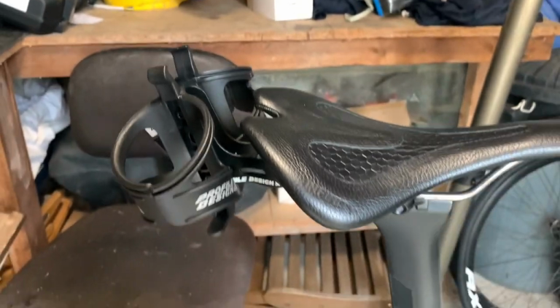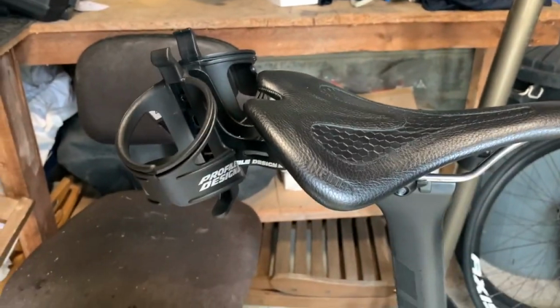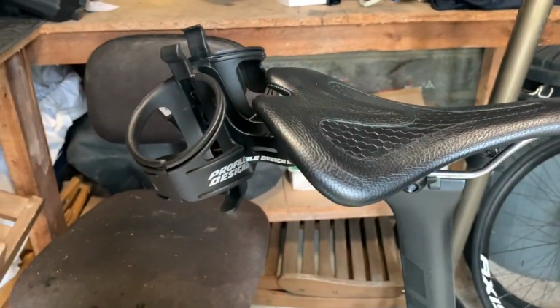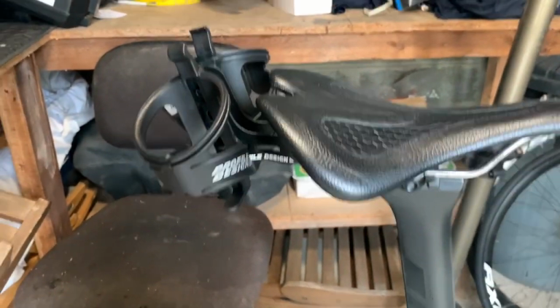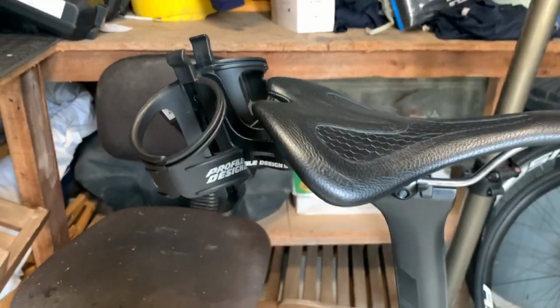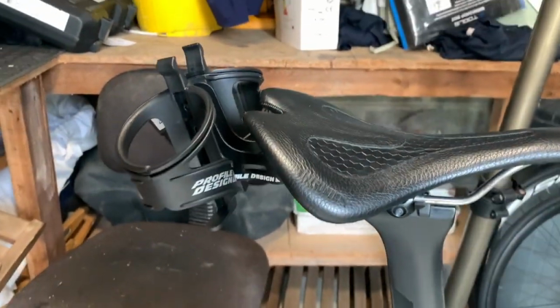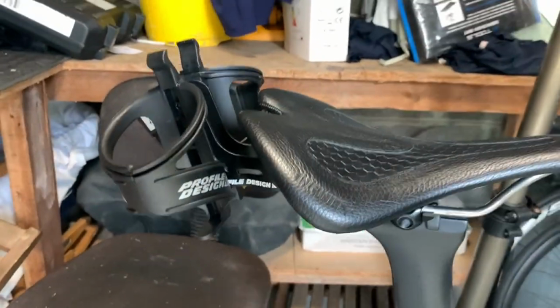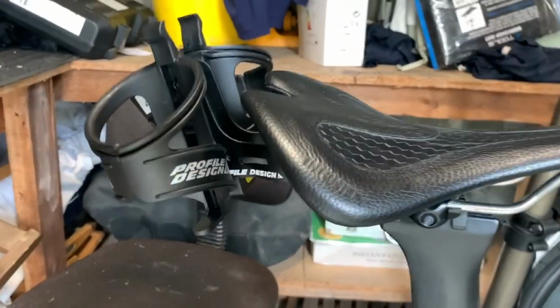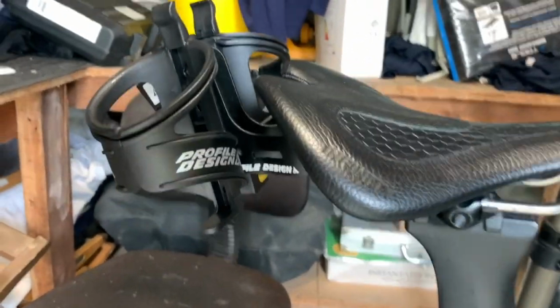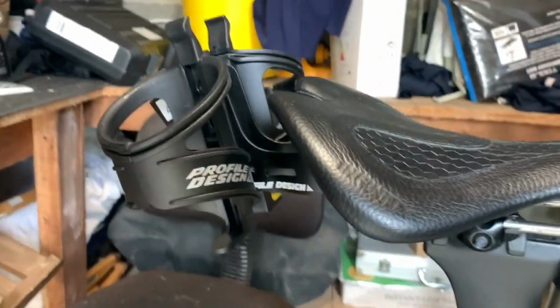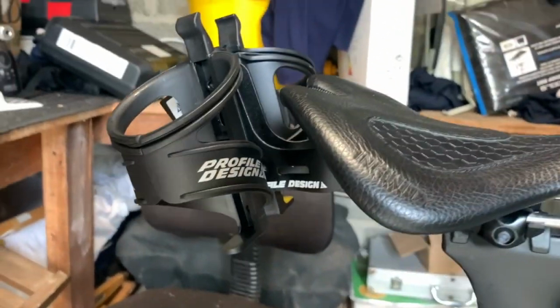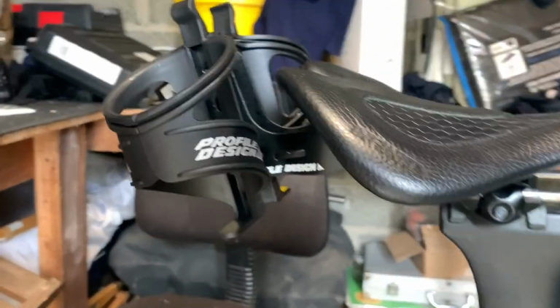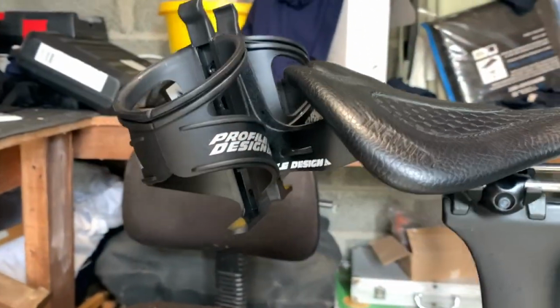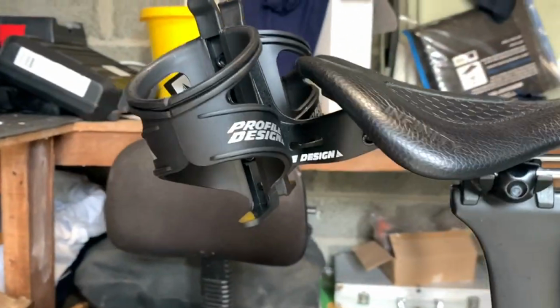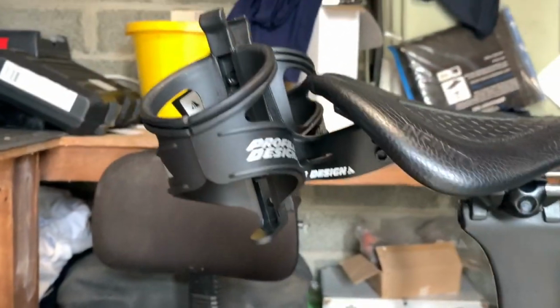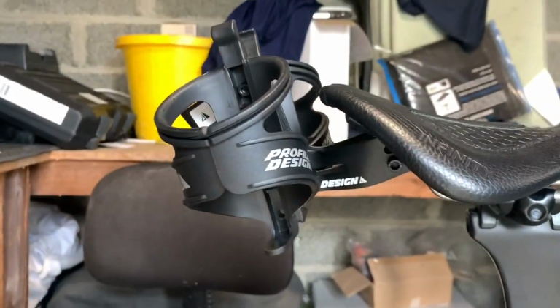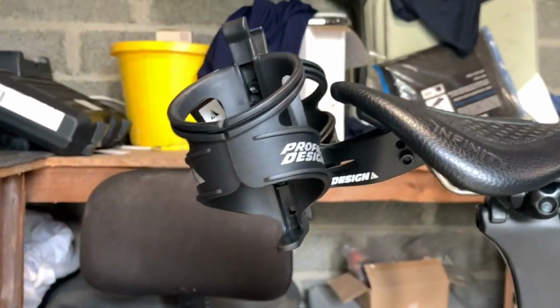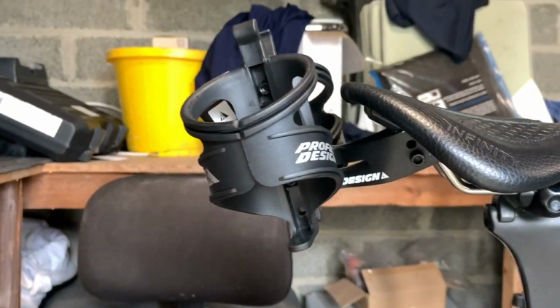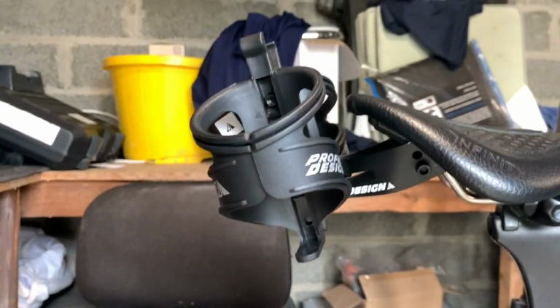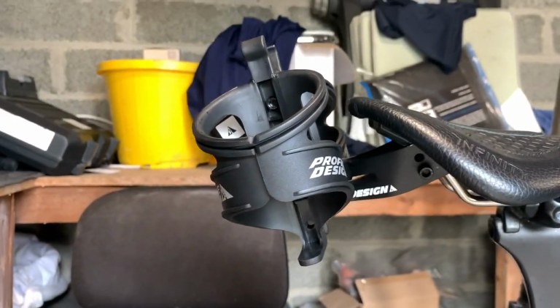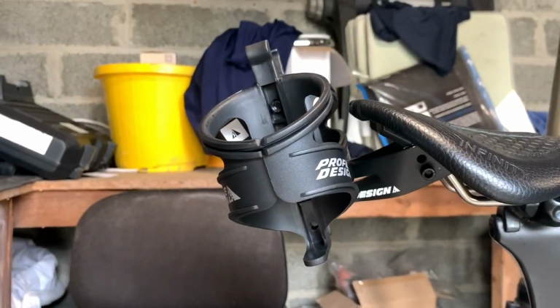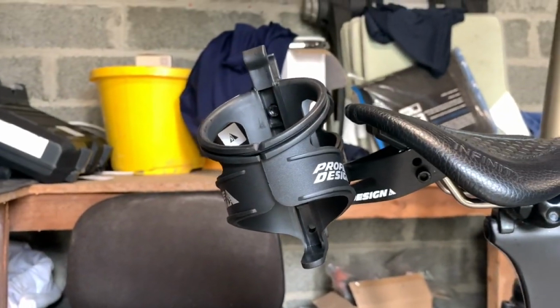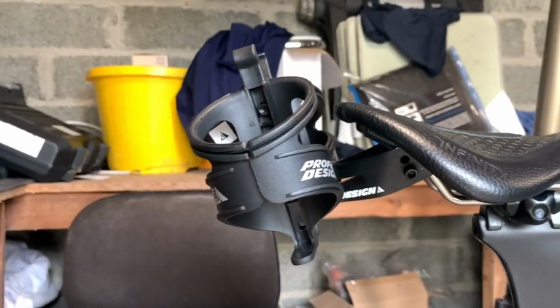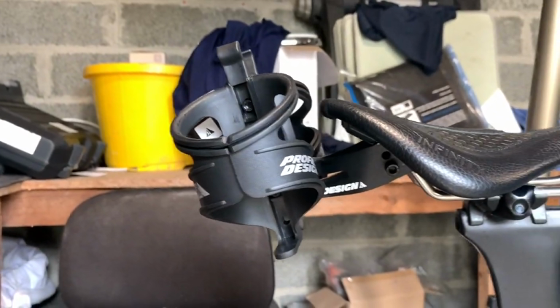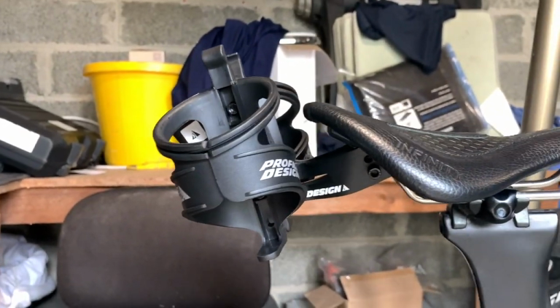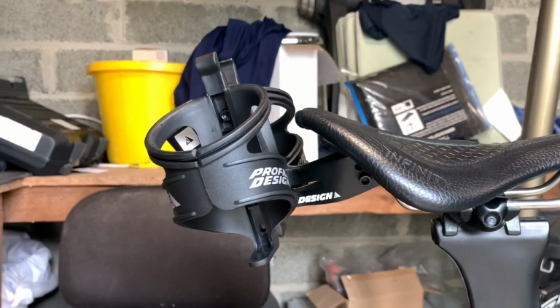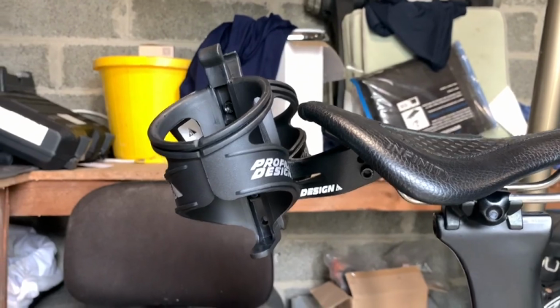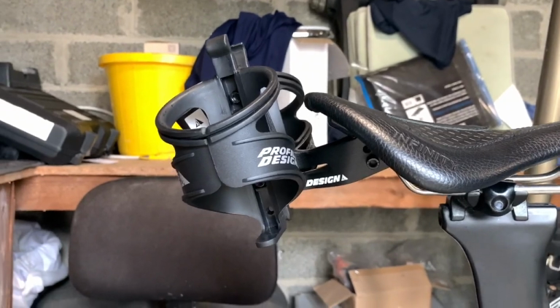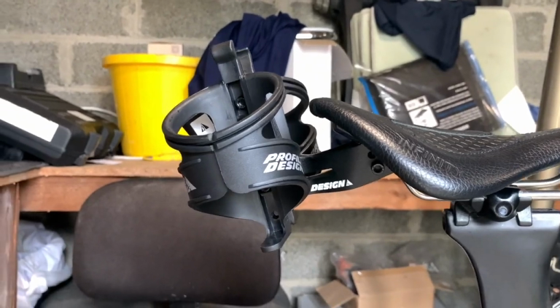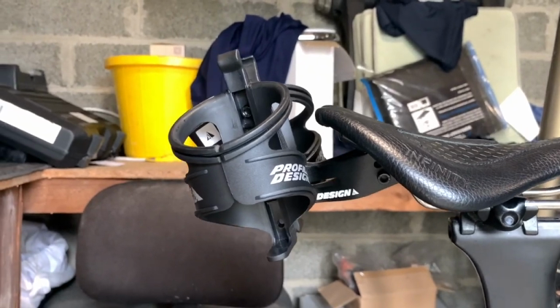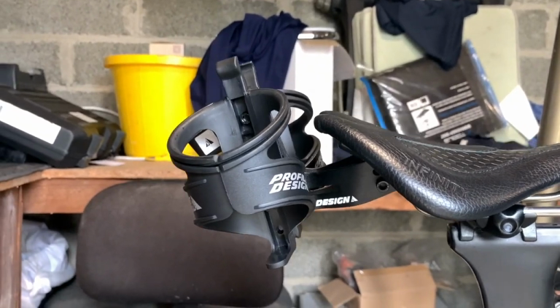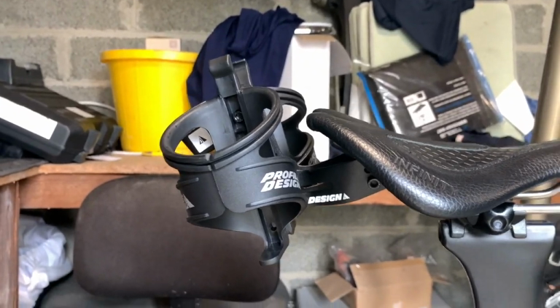Sorry about the background — it's just the rest of my shed — but they're looking like that at the moment.